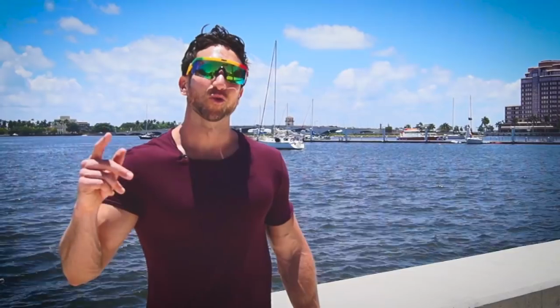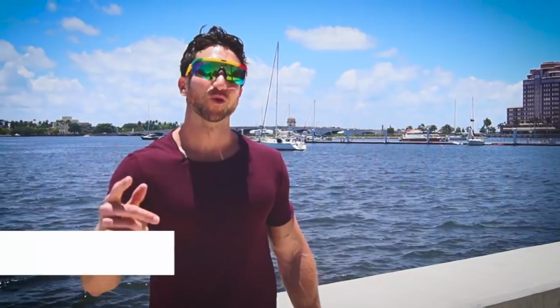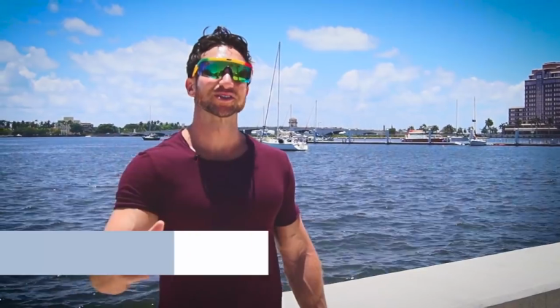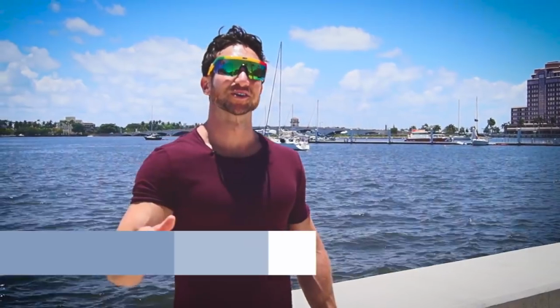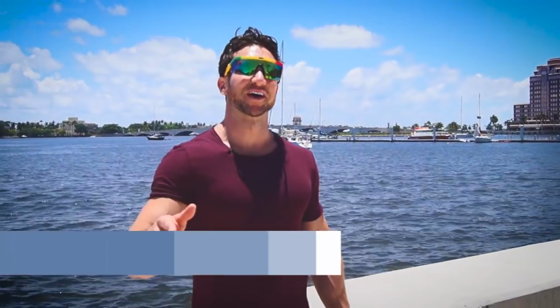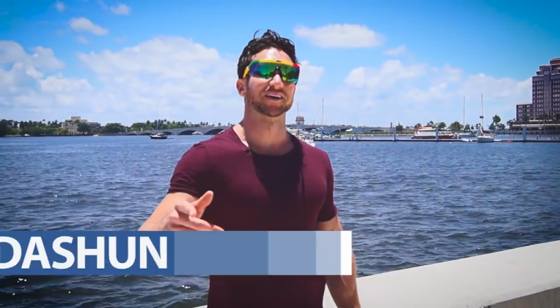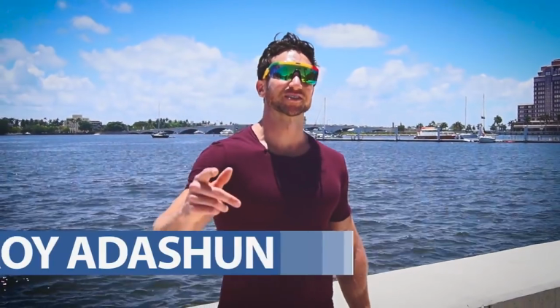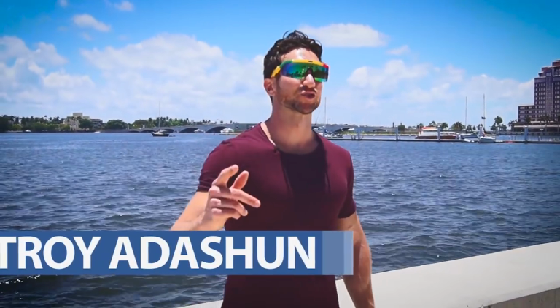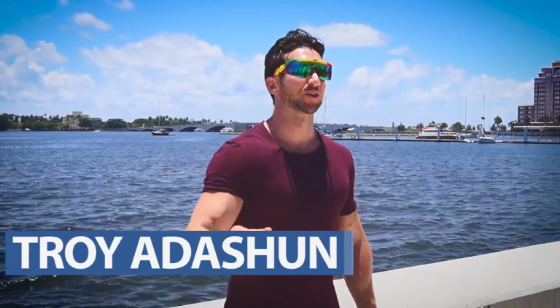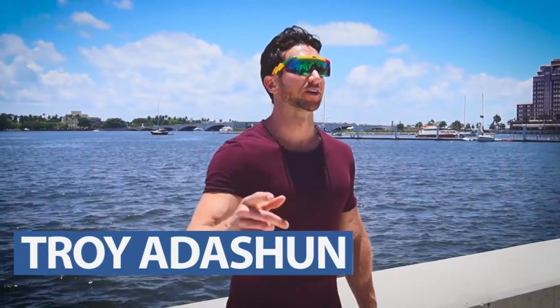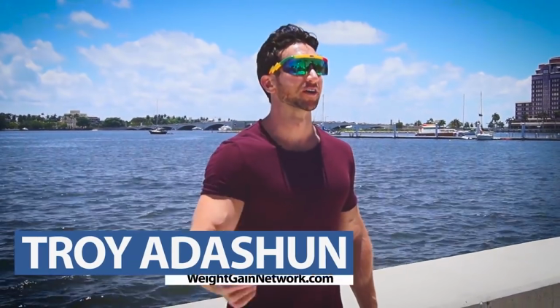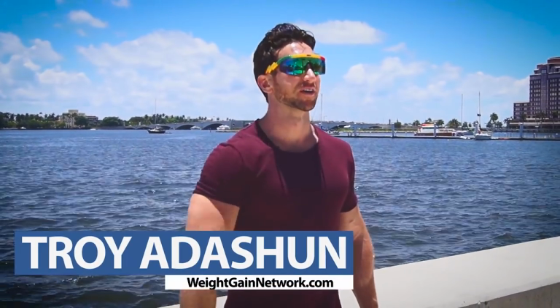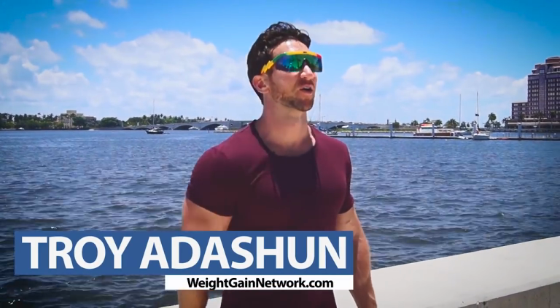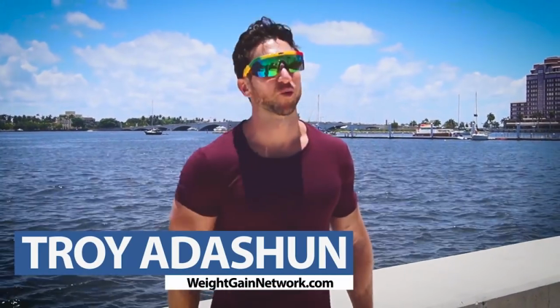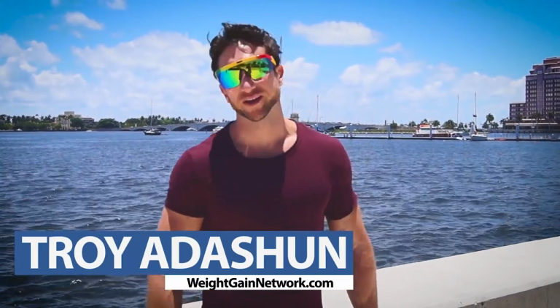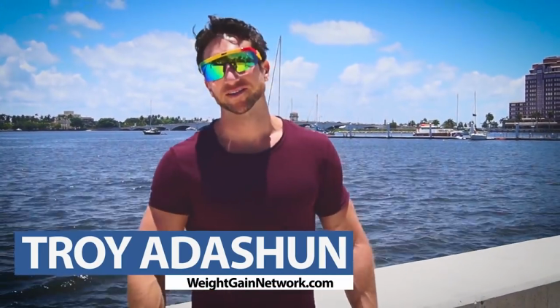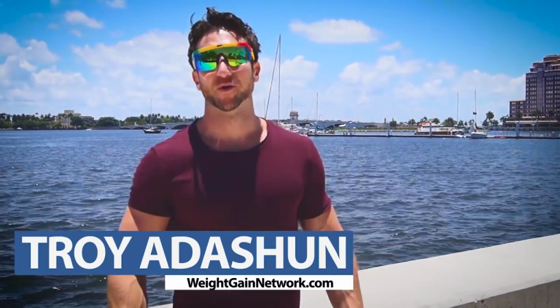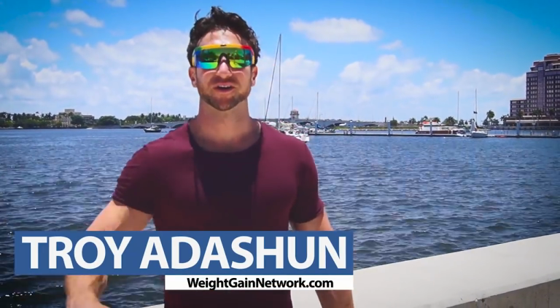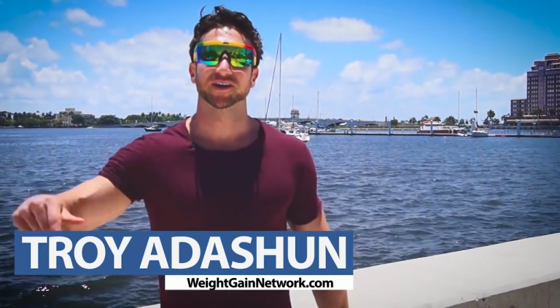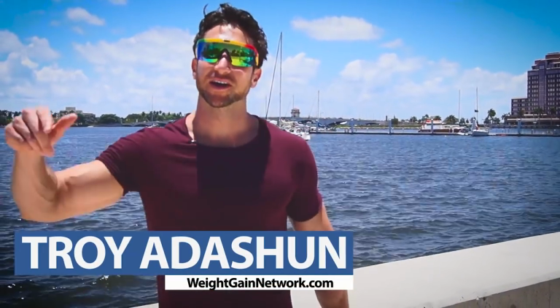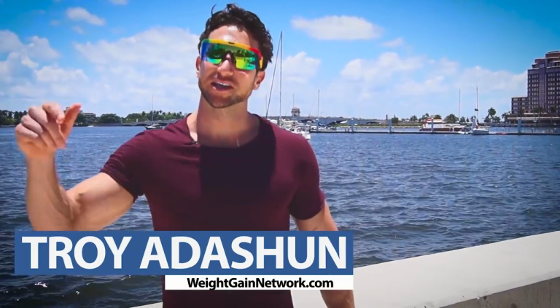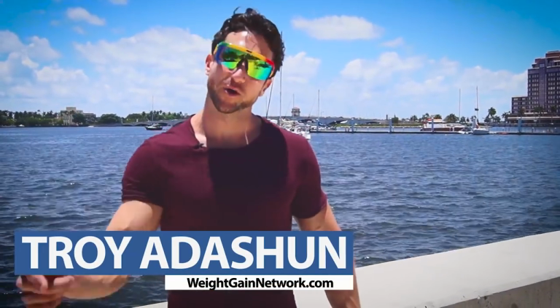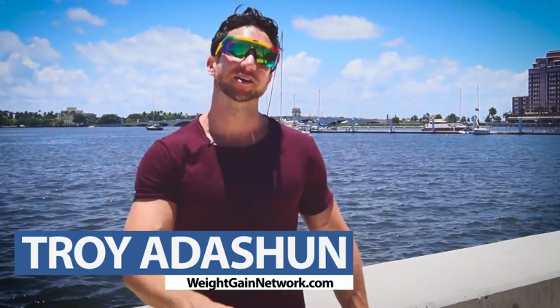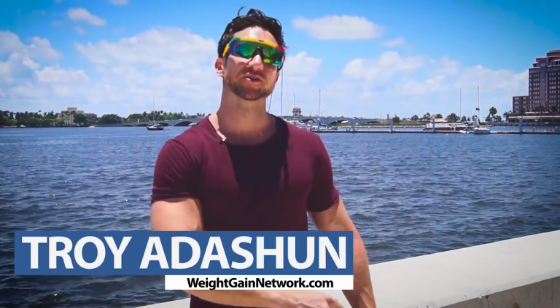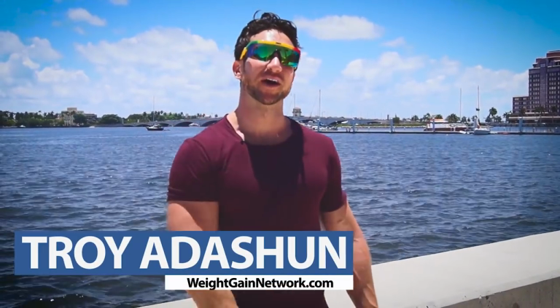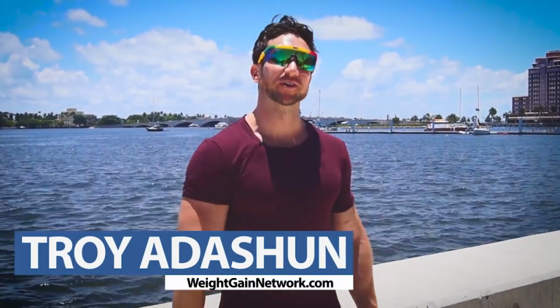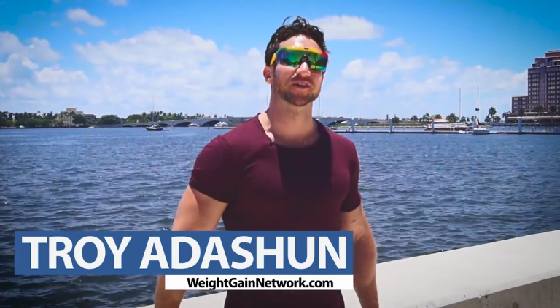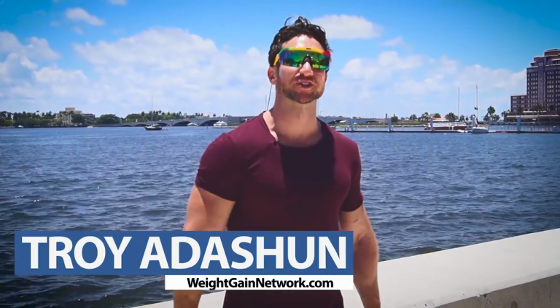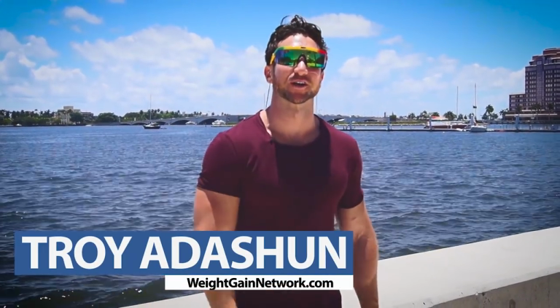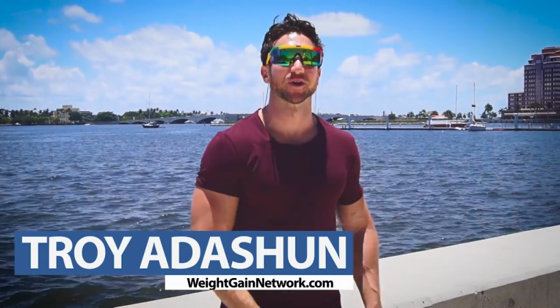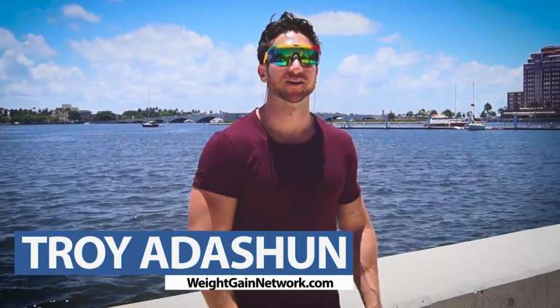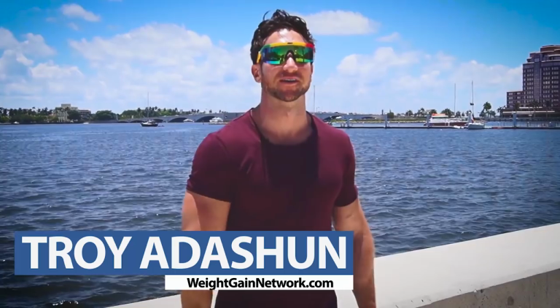What's good guys? Troy here, Waika Network. You already knew that — you're on the channel right now.